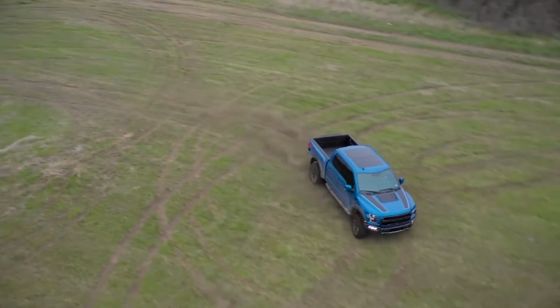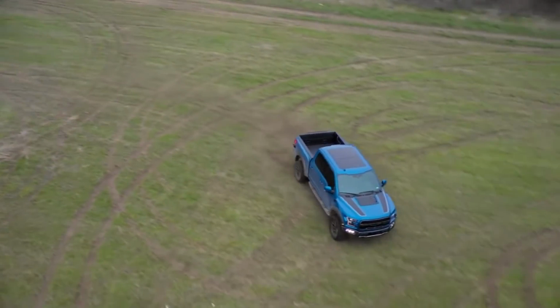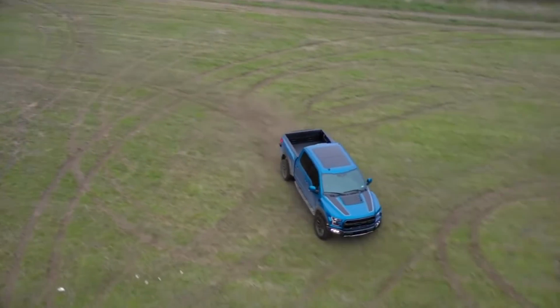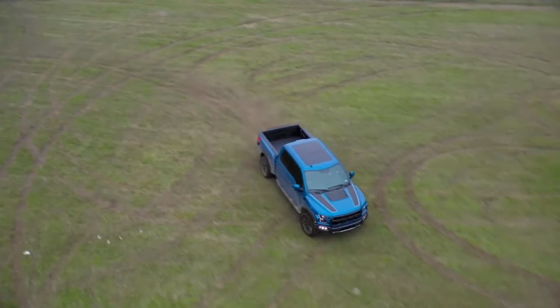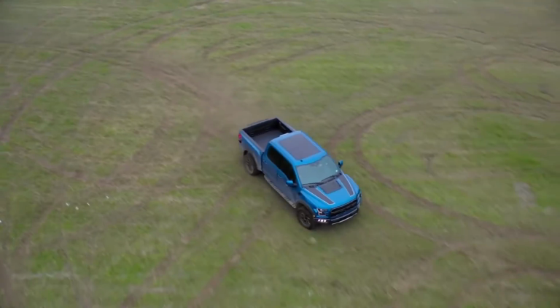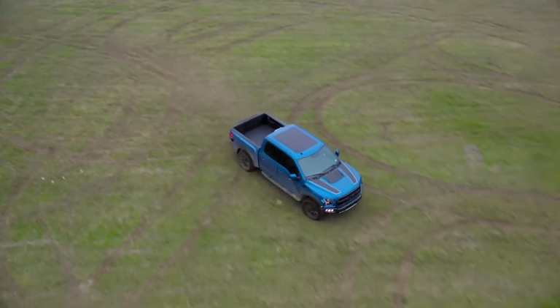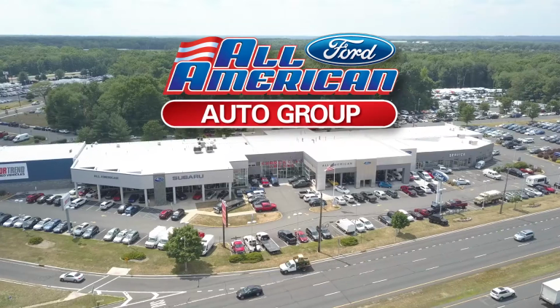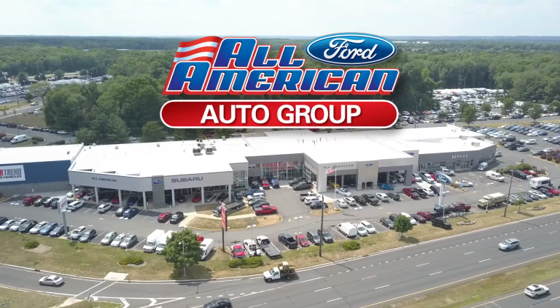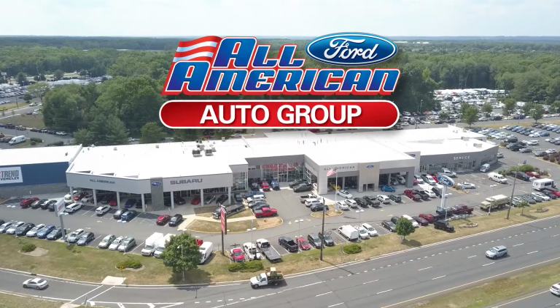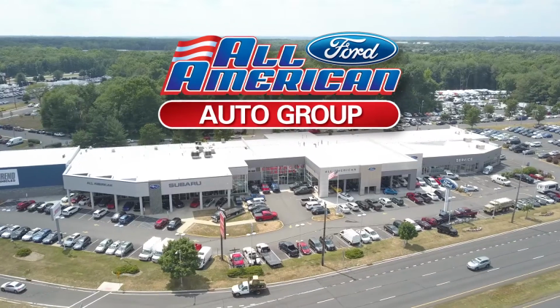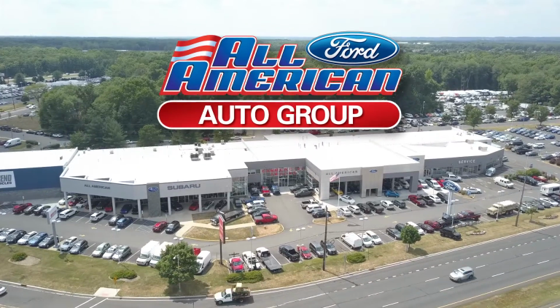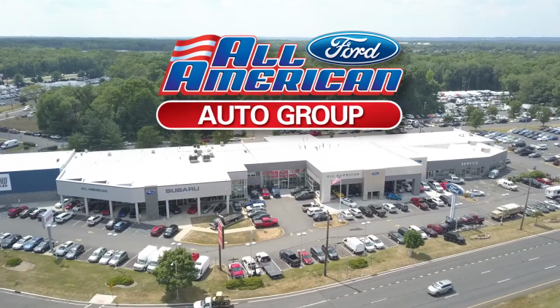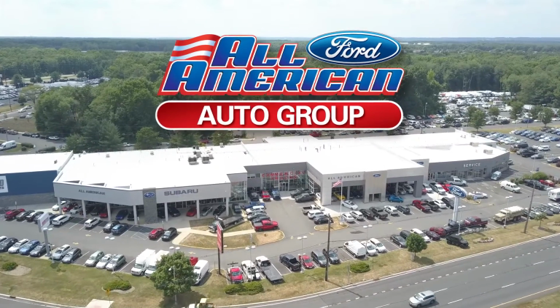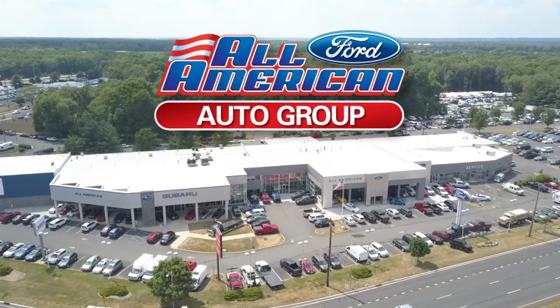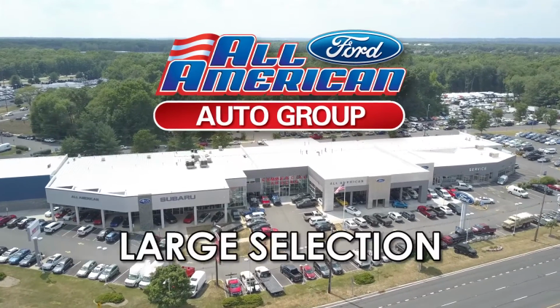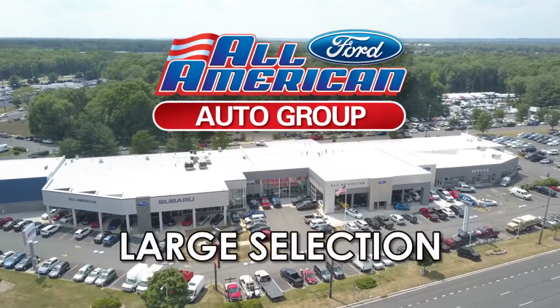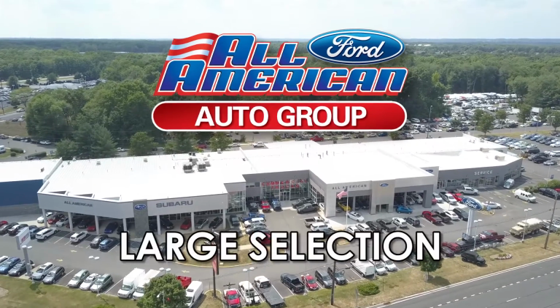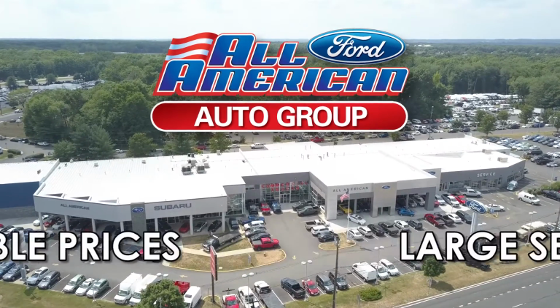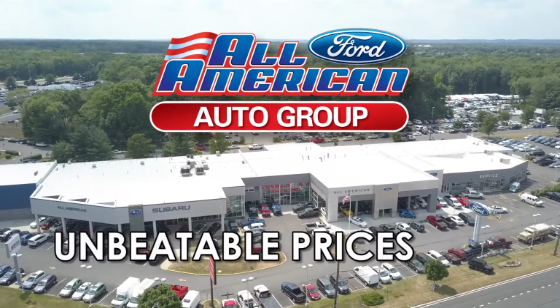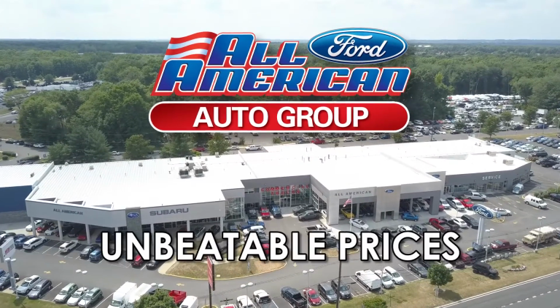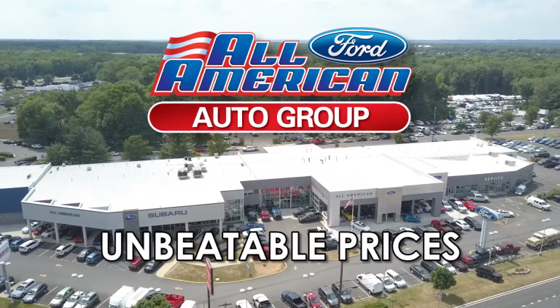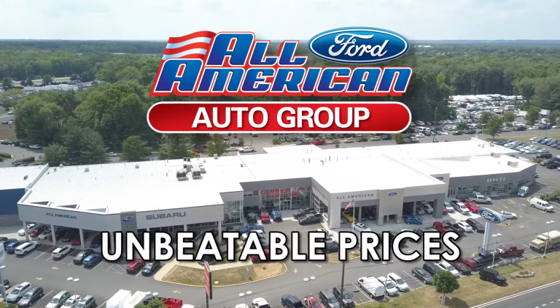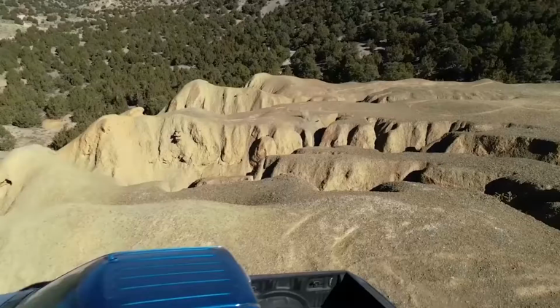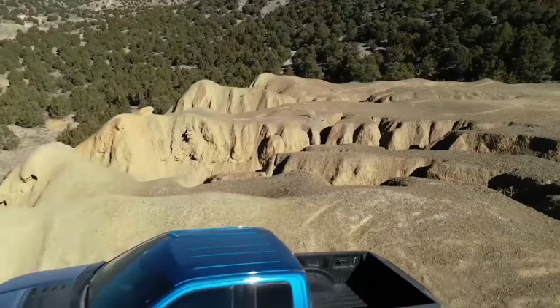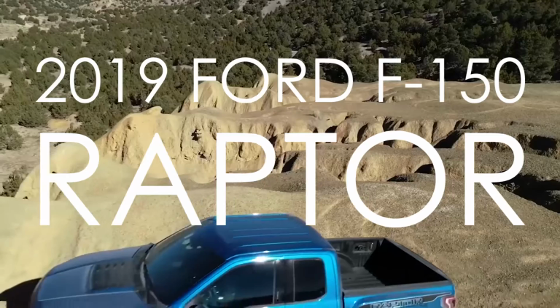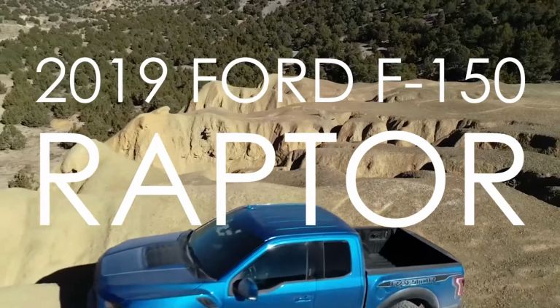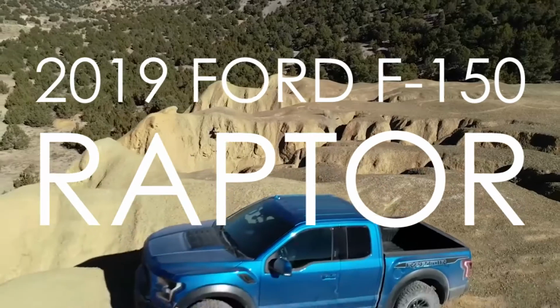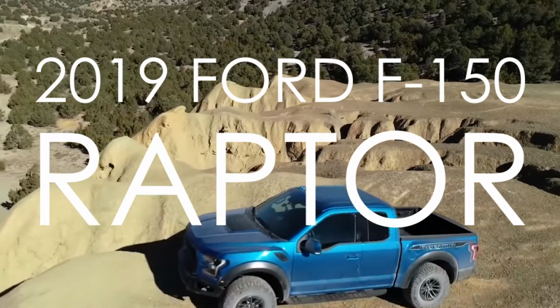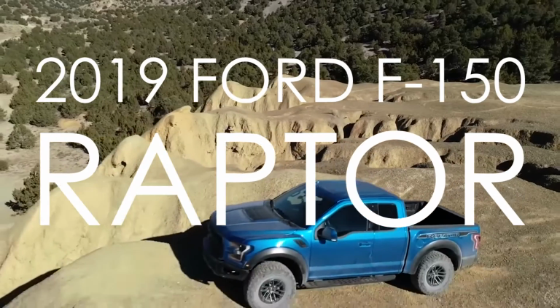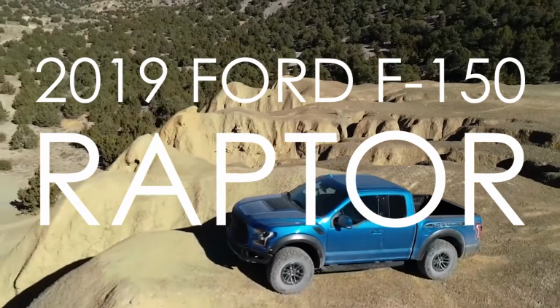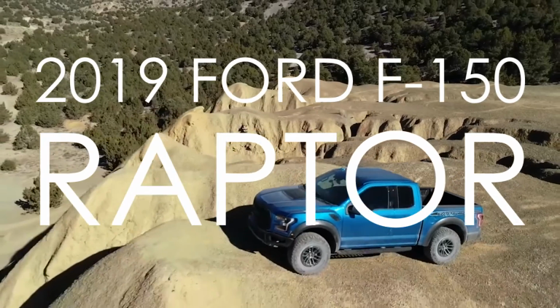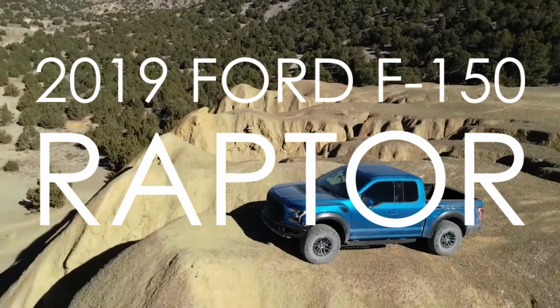And there's no better place to shop than All-American Ford. Come check out our large selection and unbeatable prices, and get your 2019 Raptor before they're all gone.